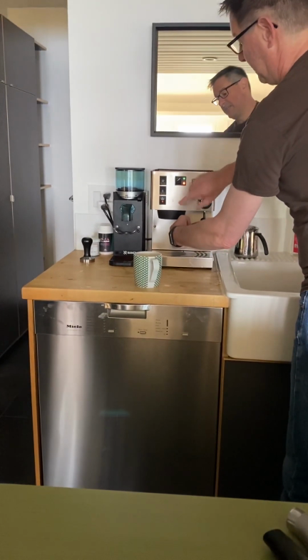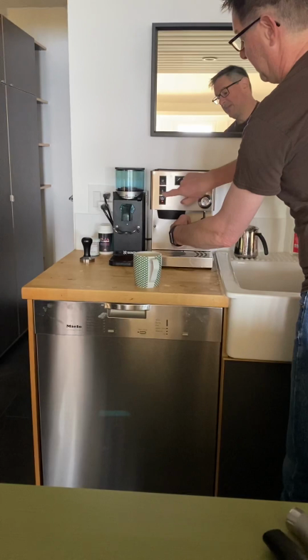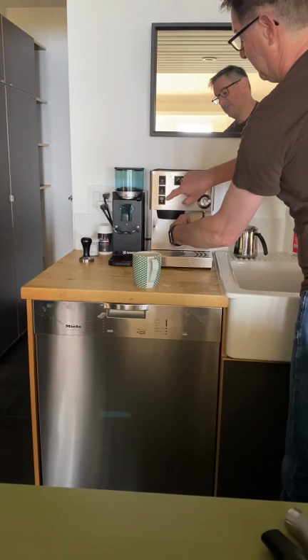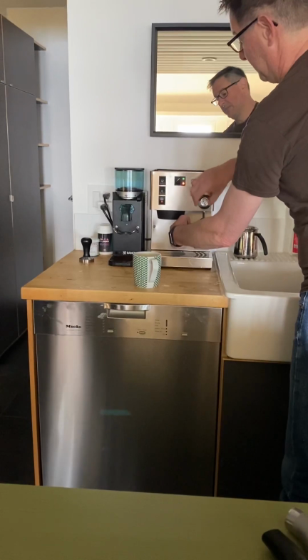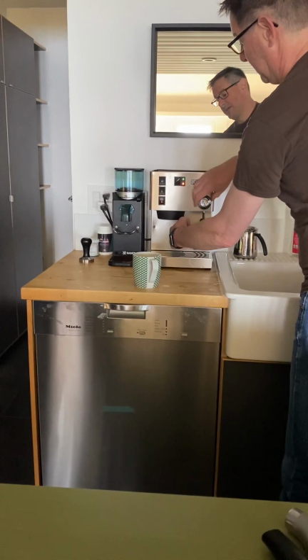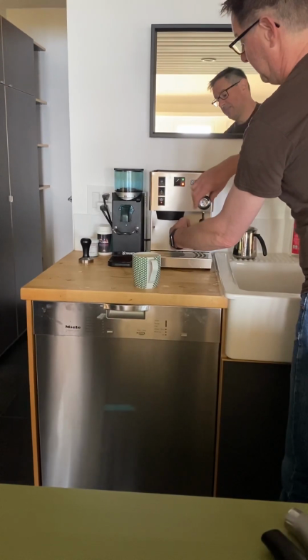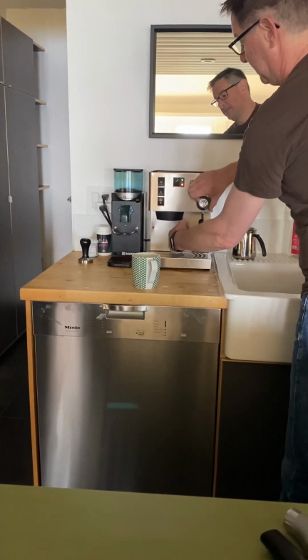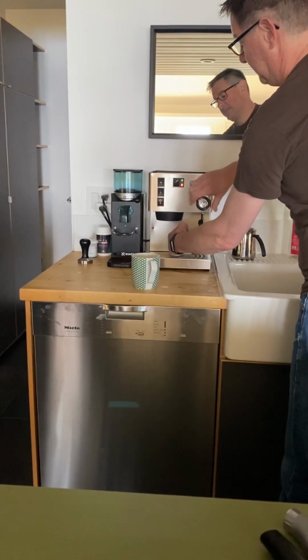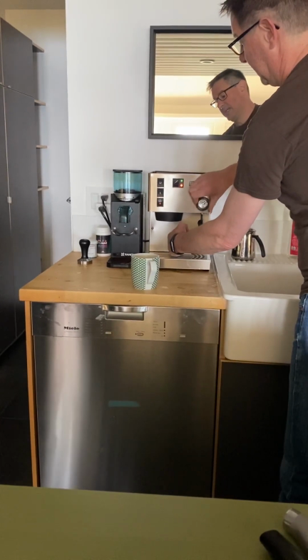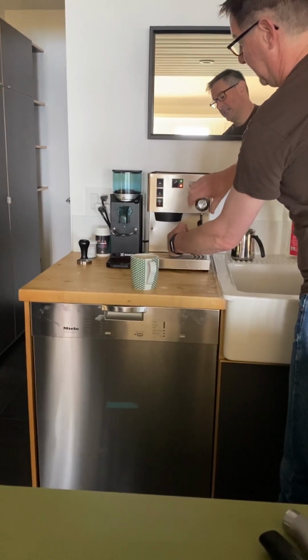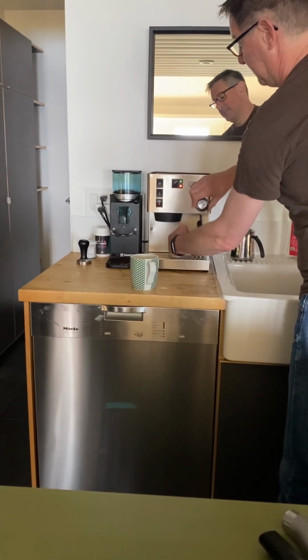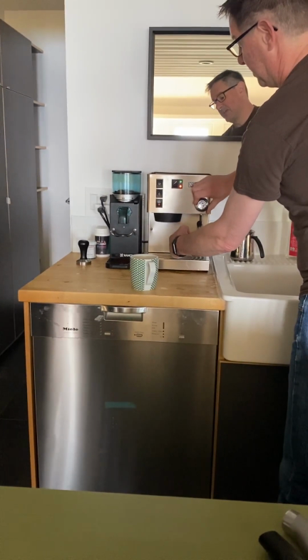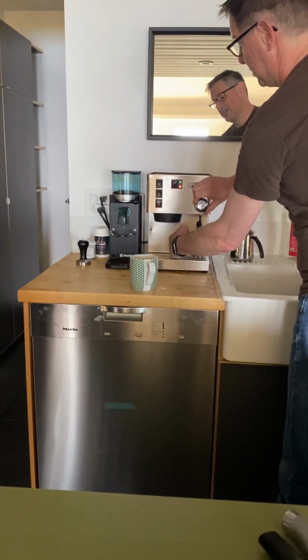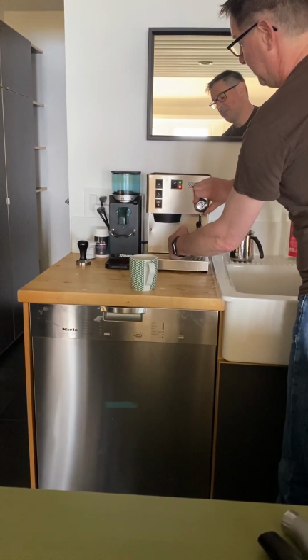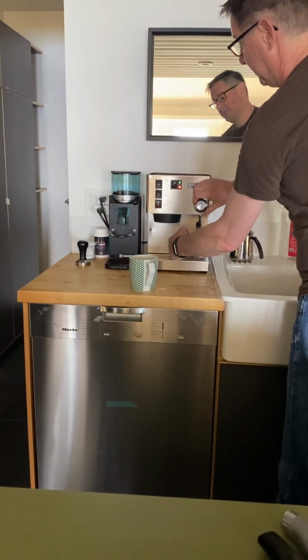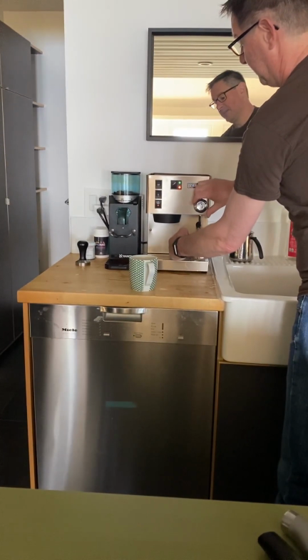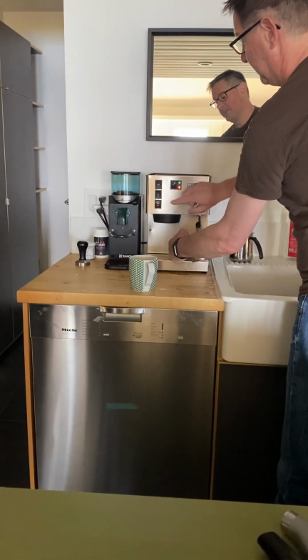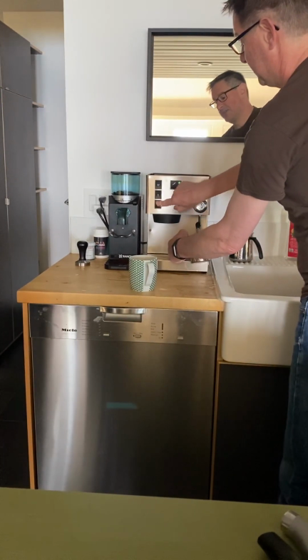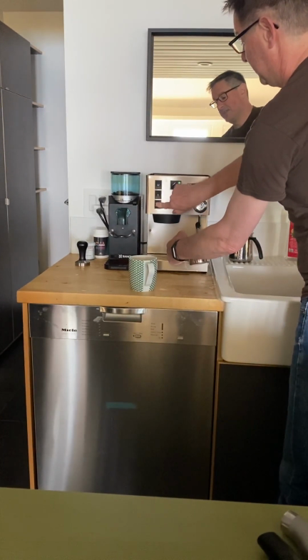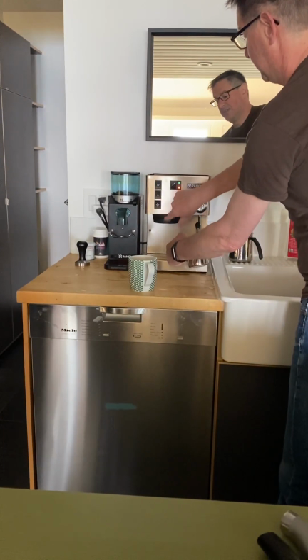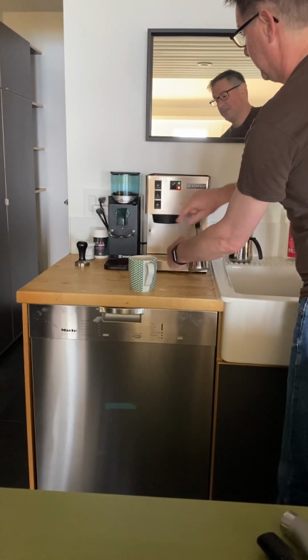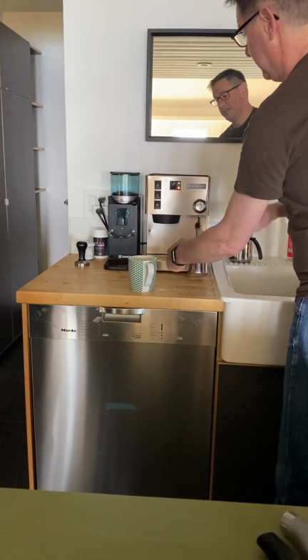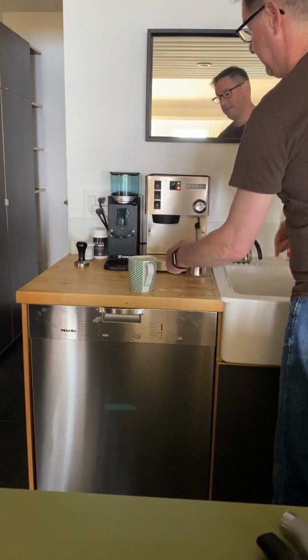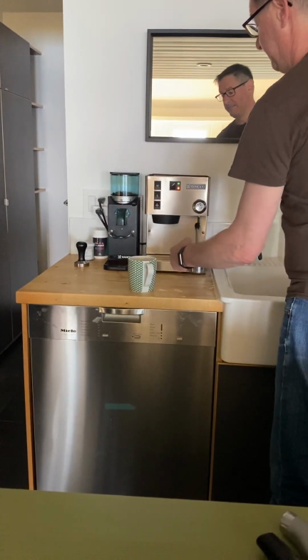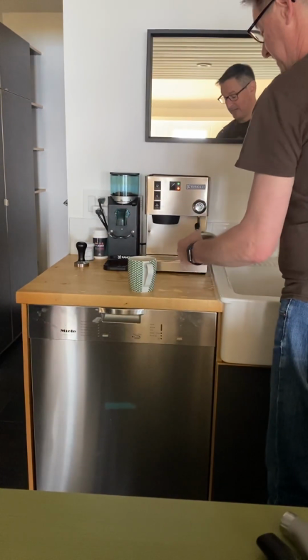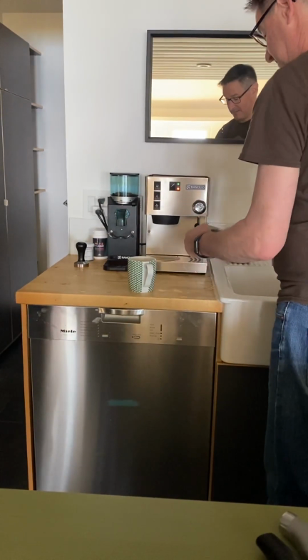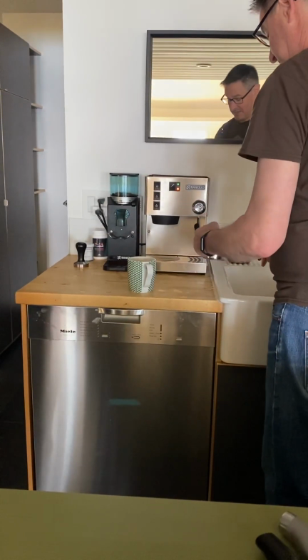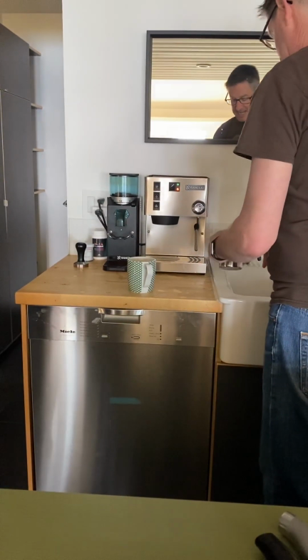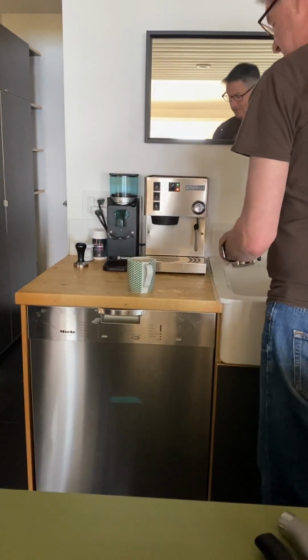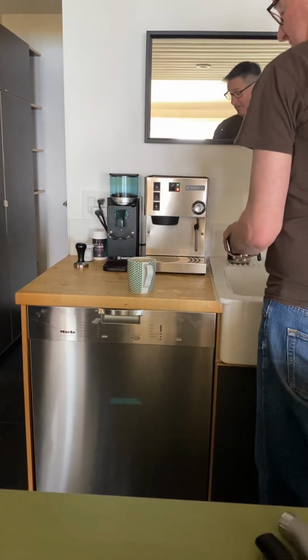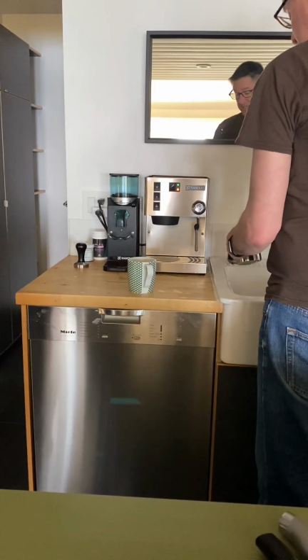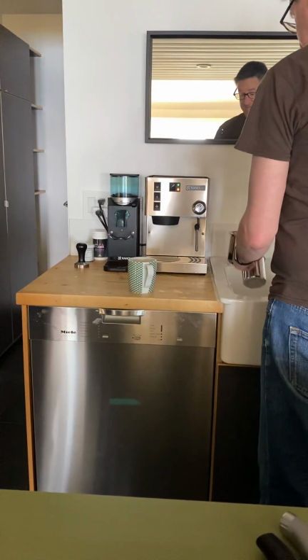If you wanted to froth milk, it's the same thing with the bottom button, but you've got to let the pressure build up first.